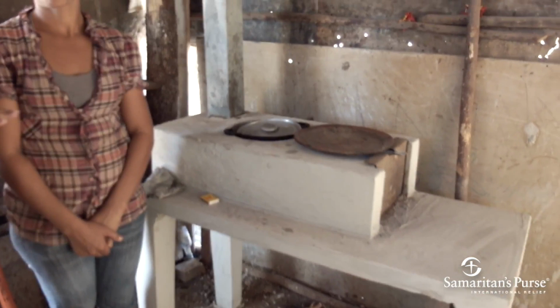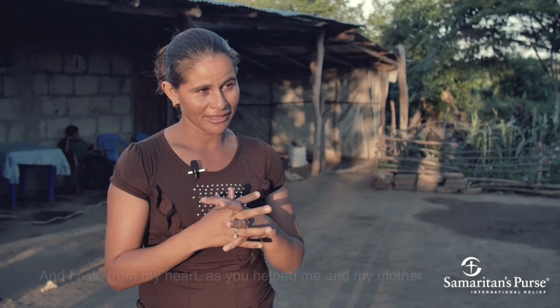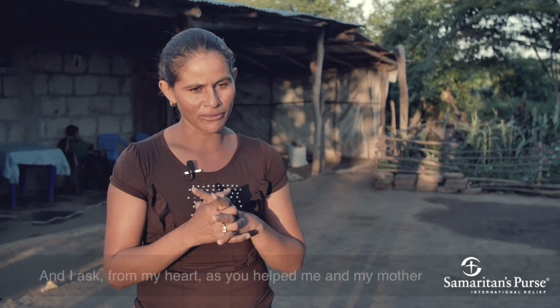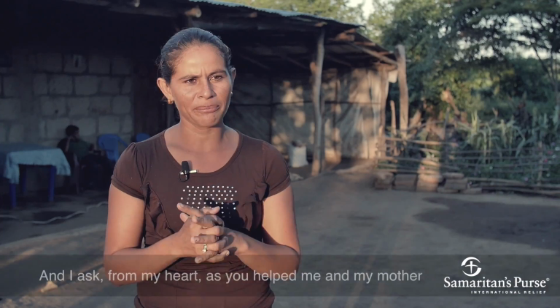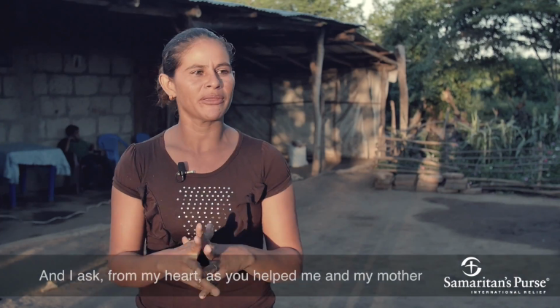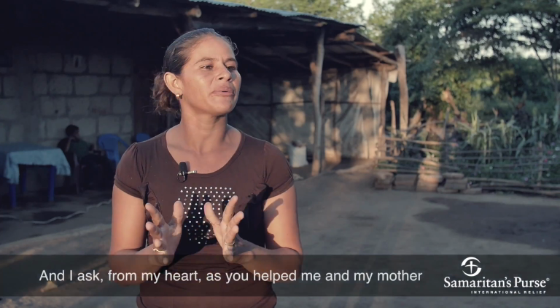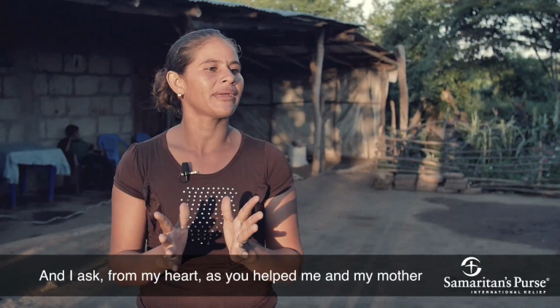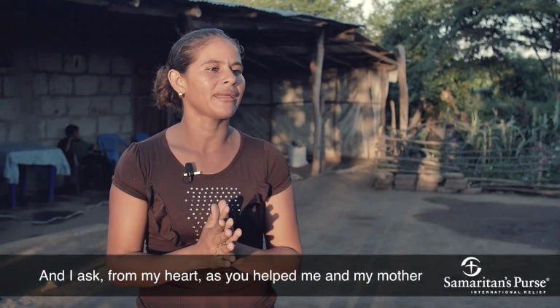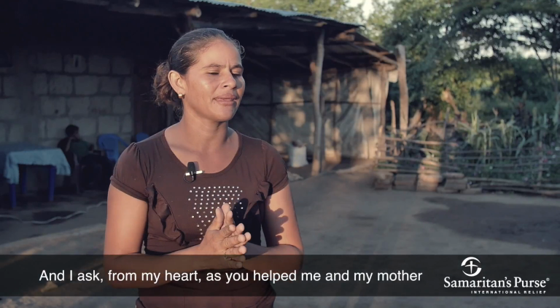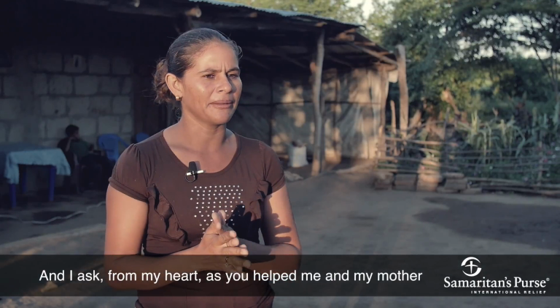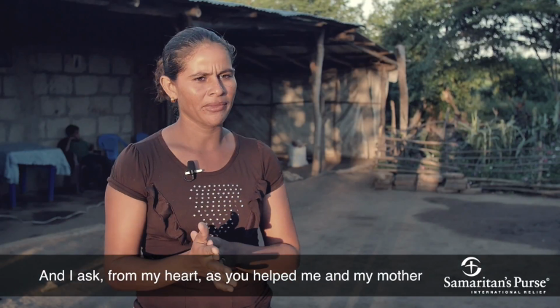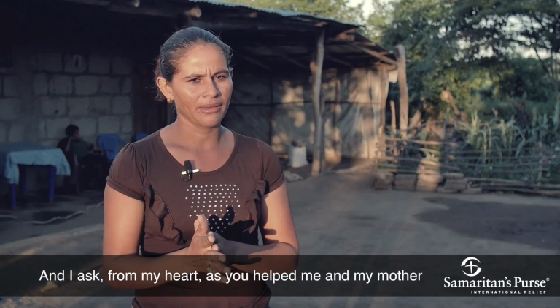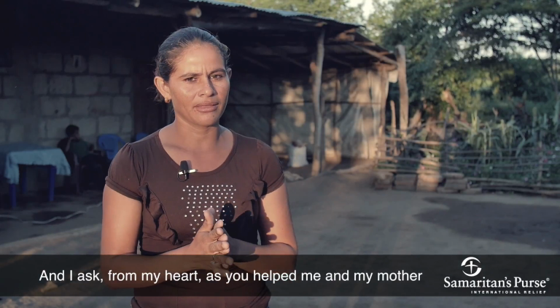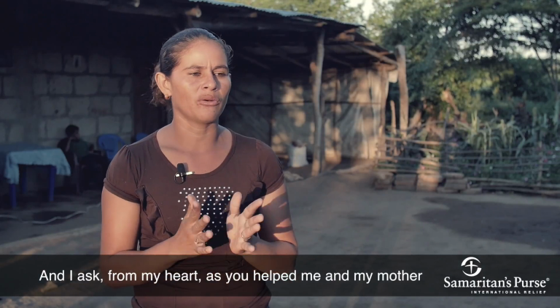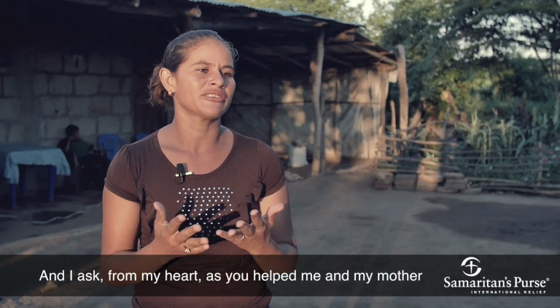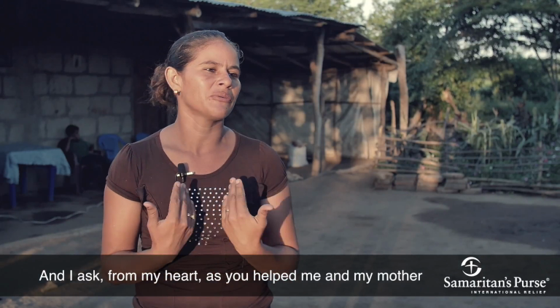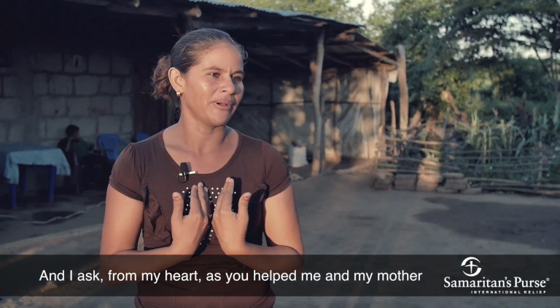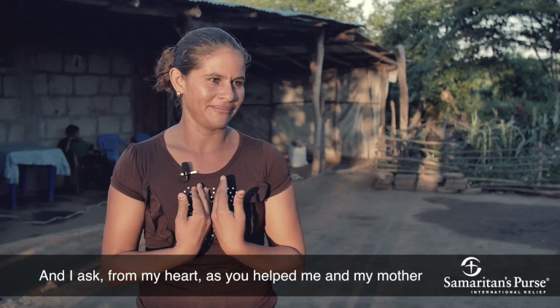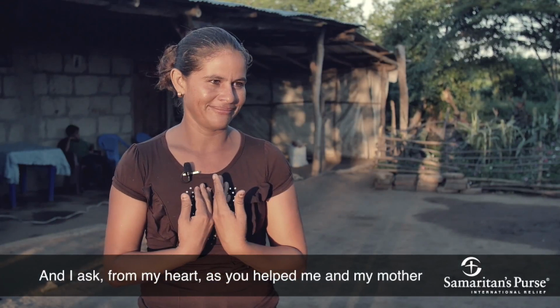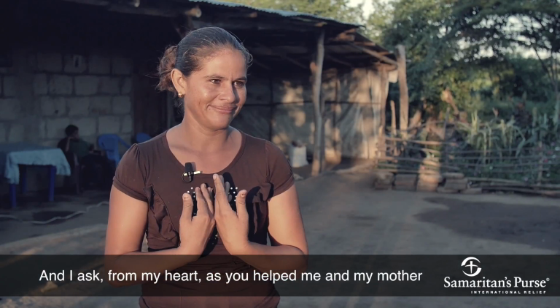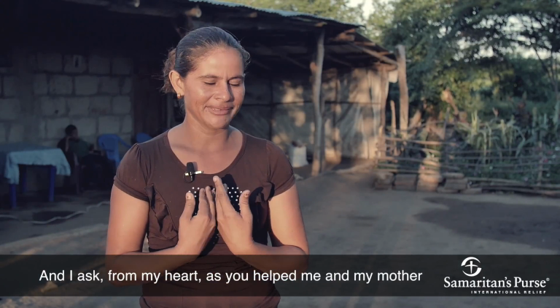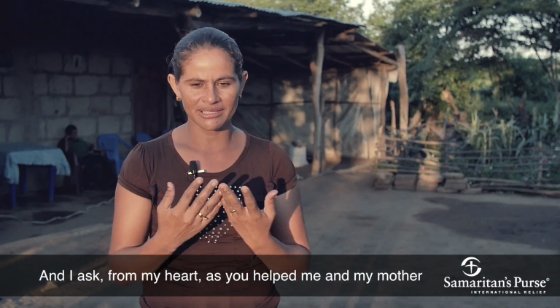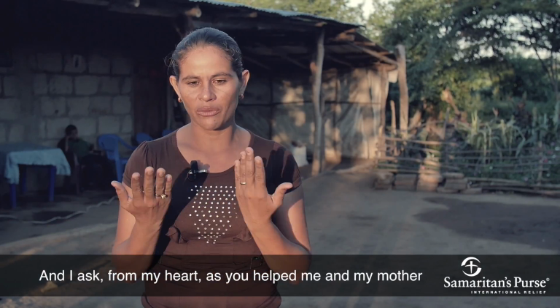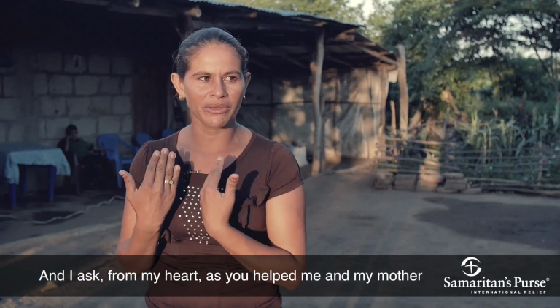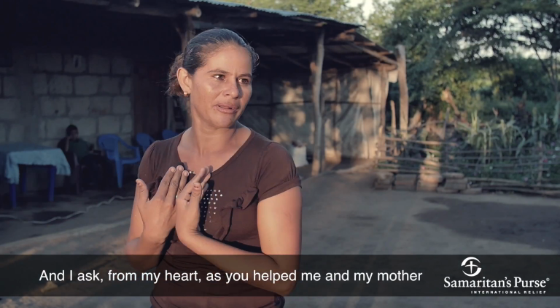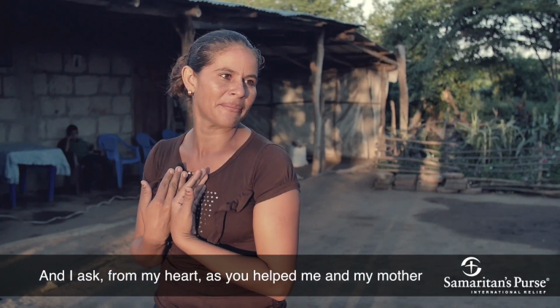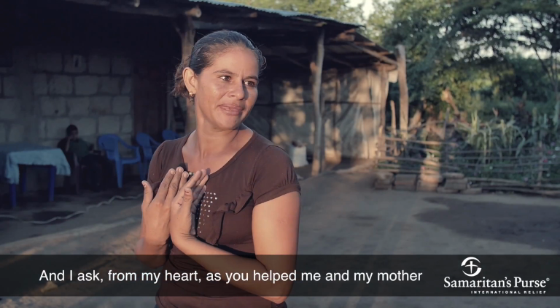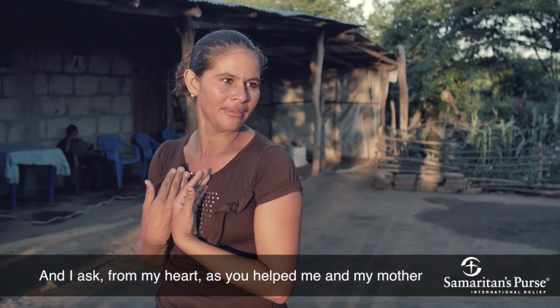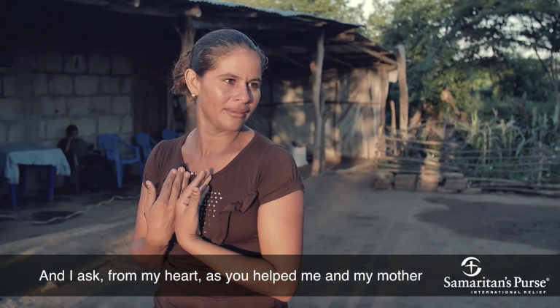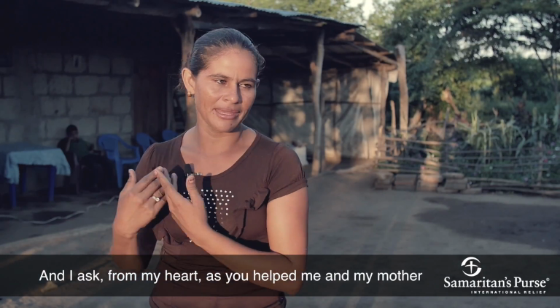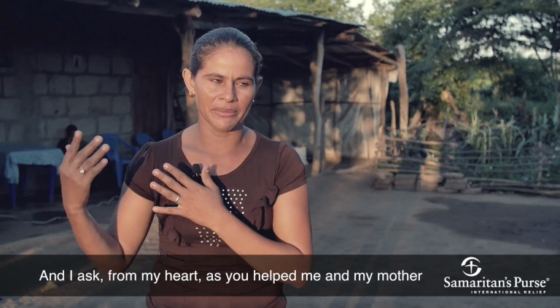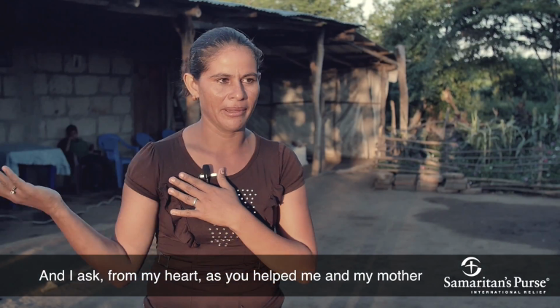And I ask them, please, that as they help me and my mother, that they help others.